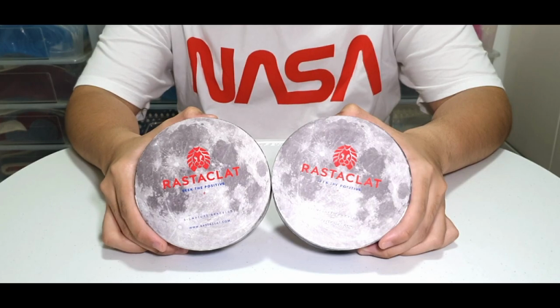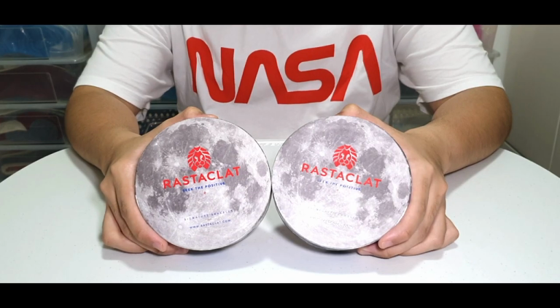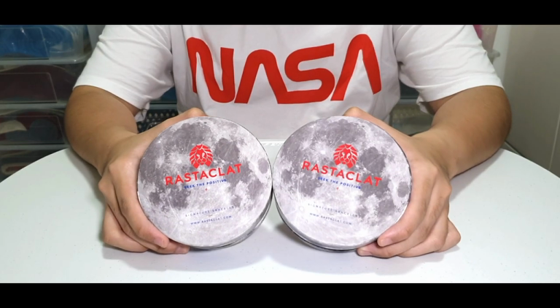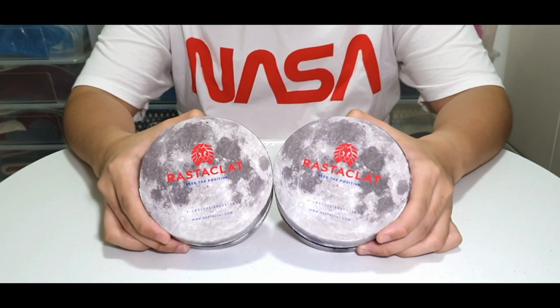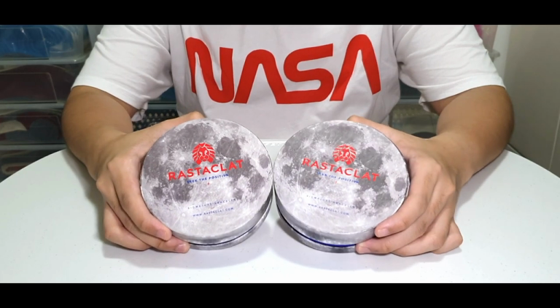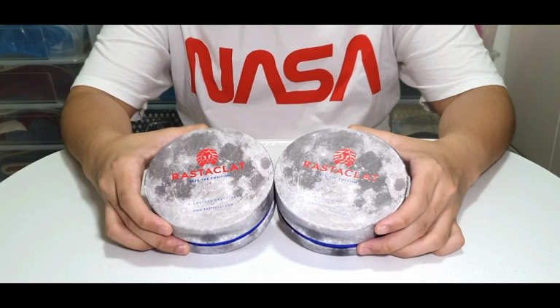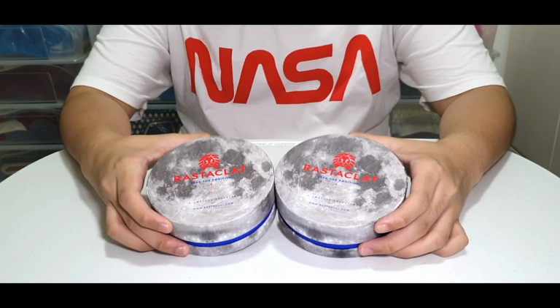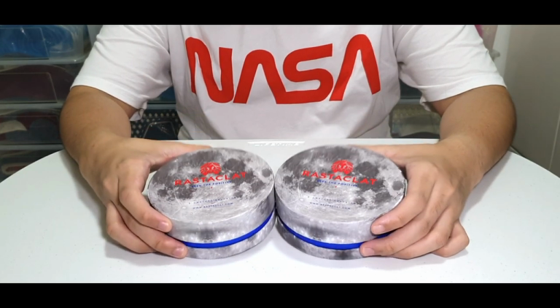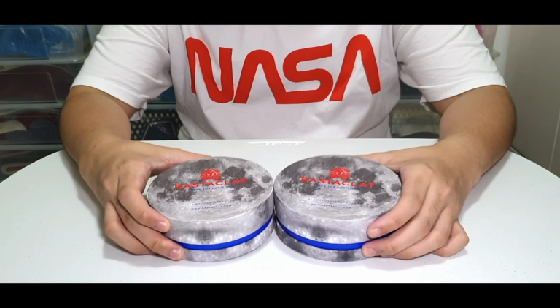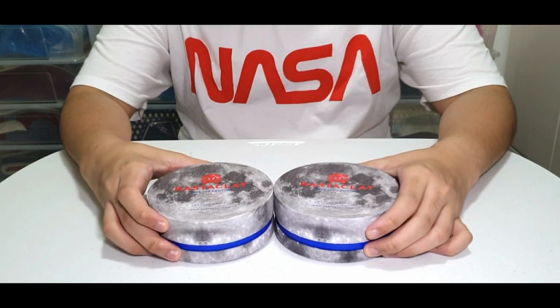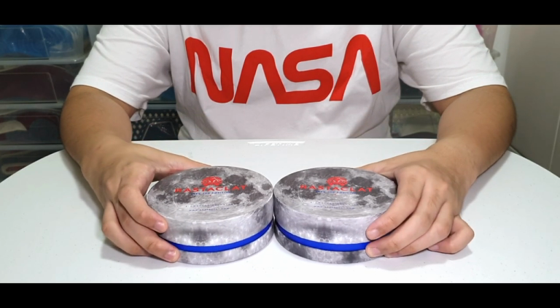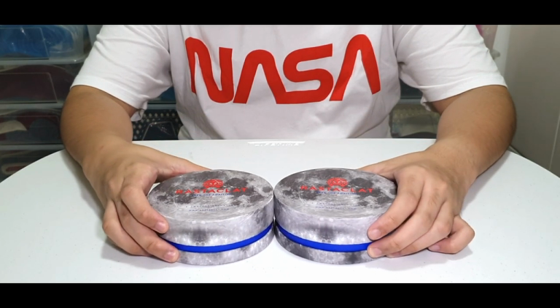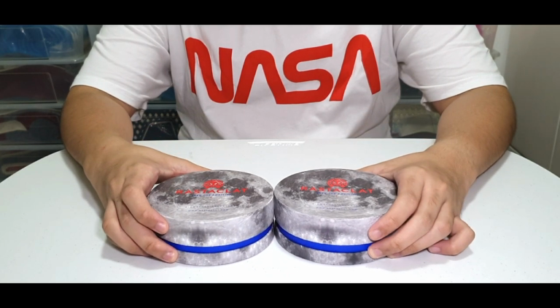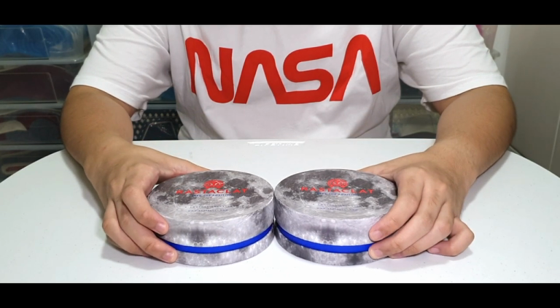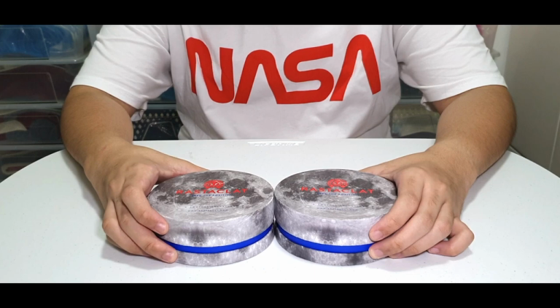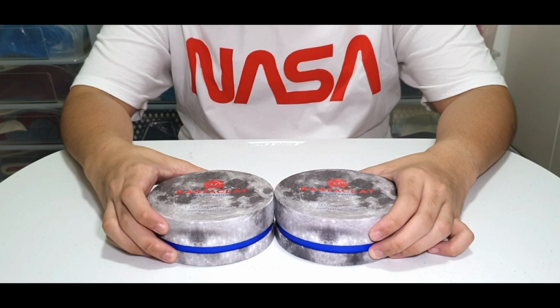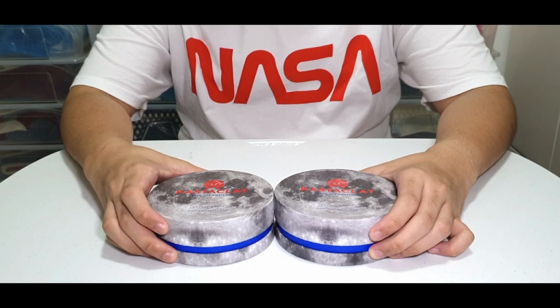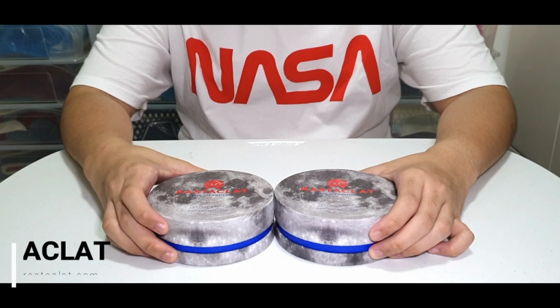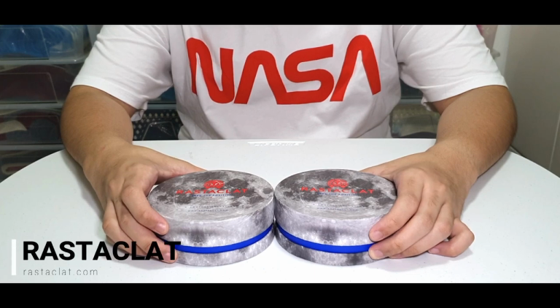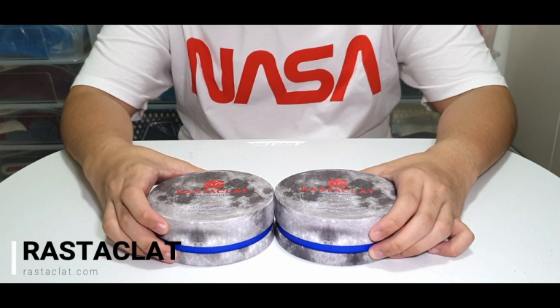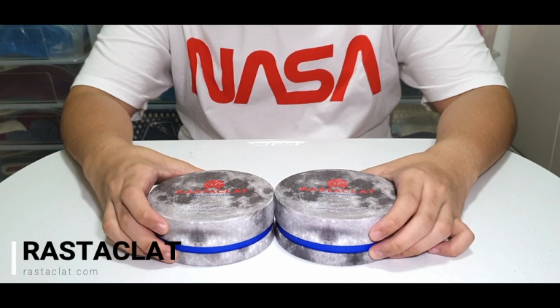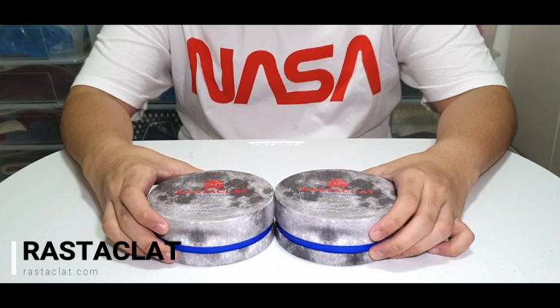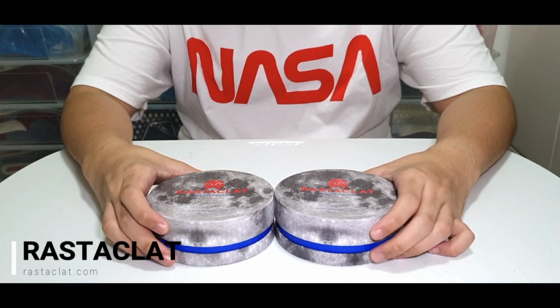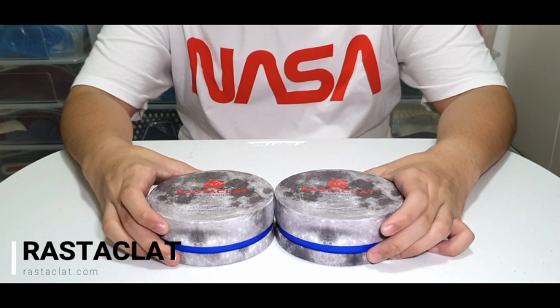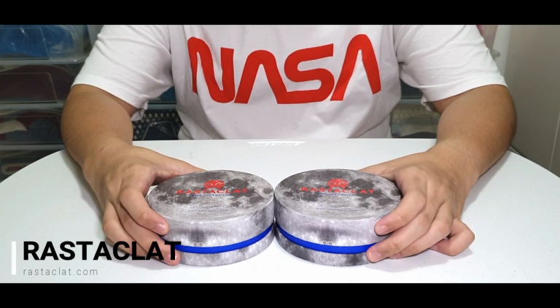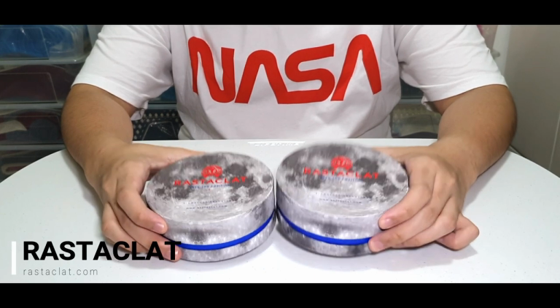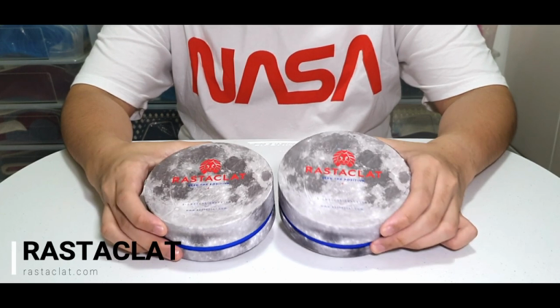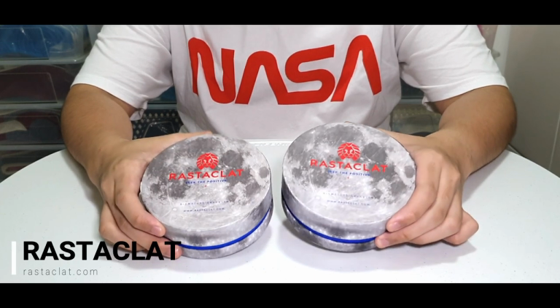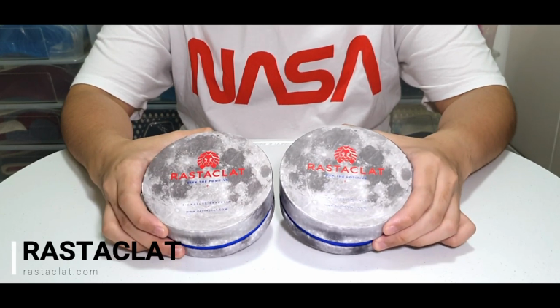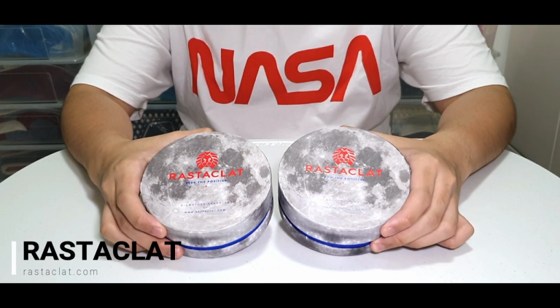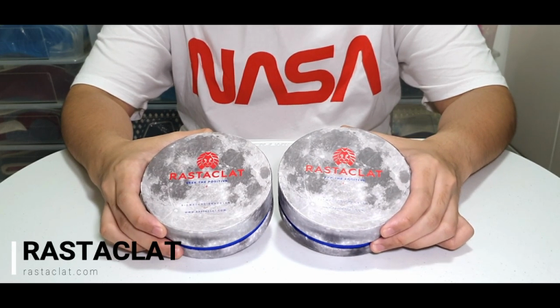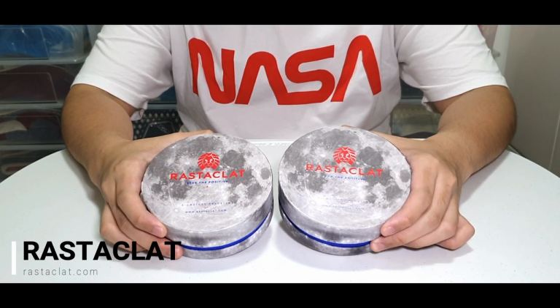But before we begin, I would like to give a huge shout out to Rasteclat for sending these awesome Rasteclats over.